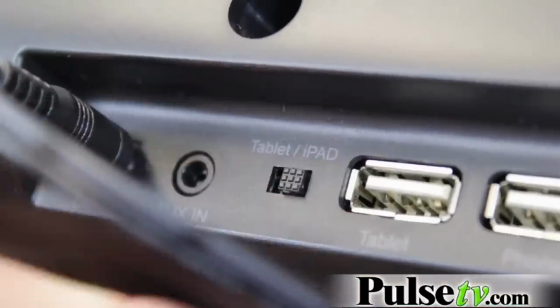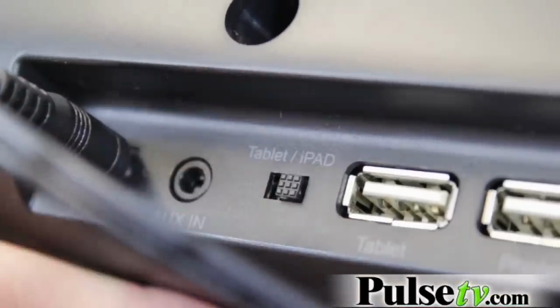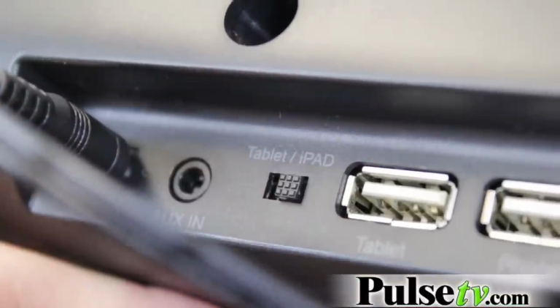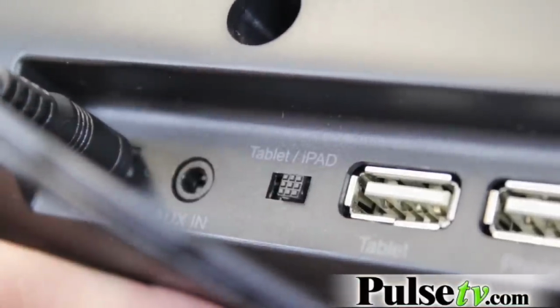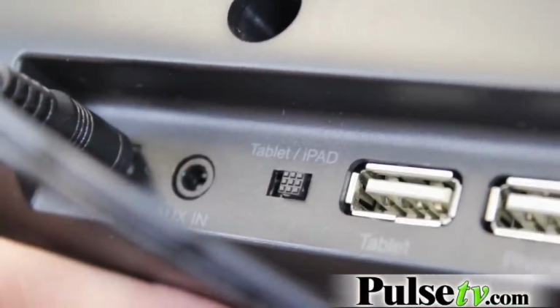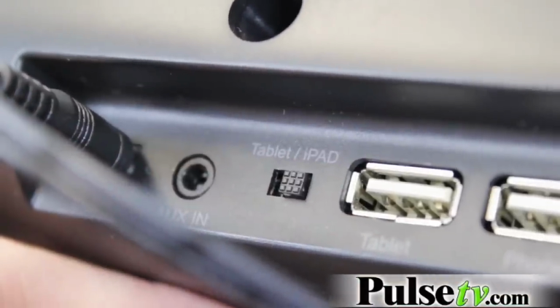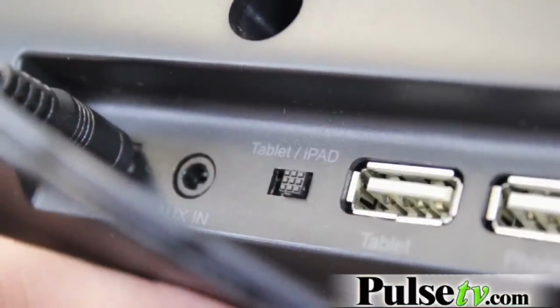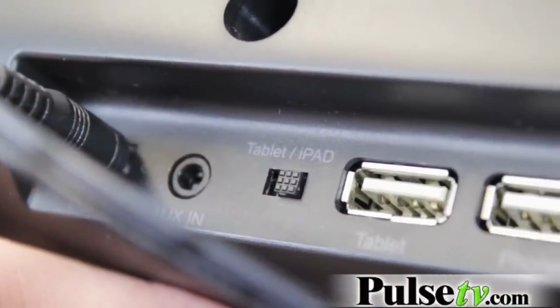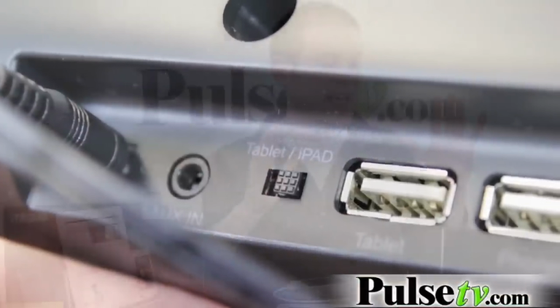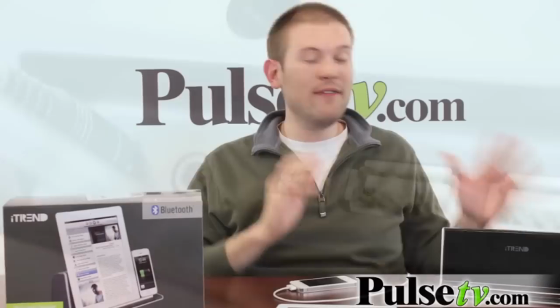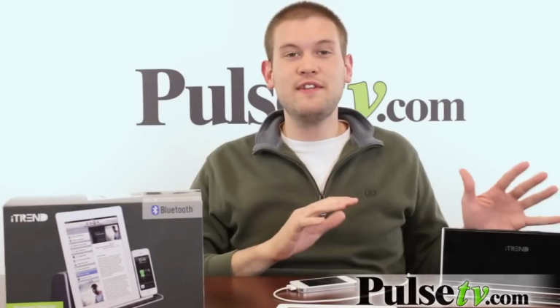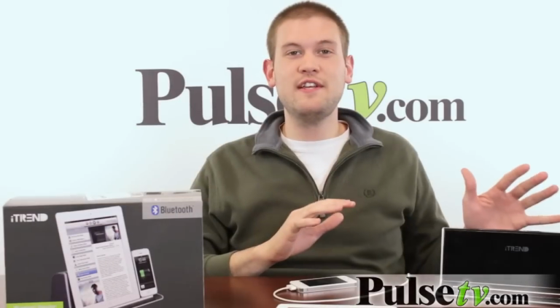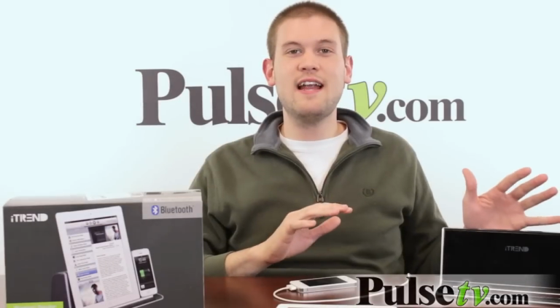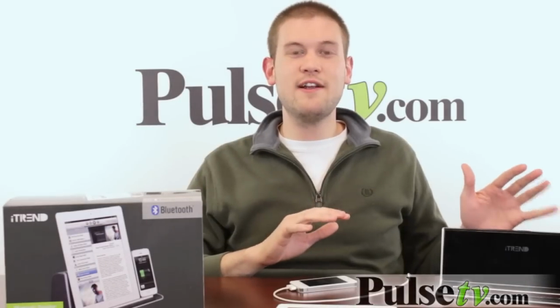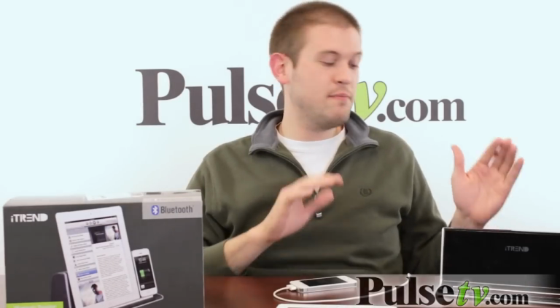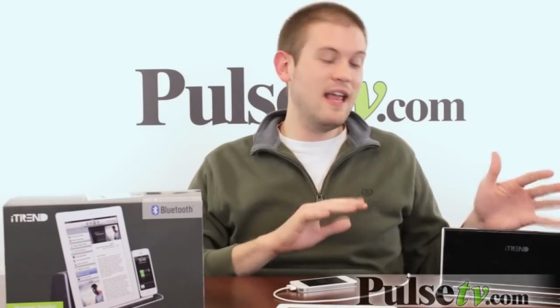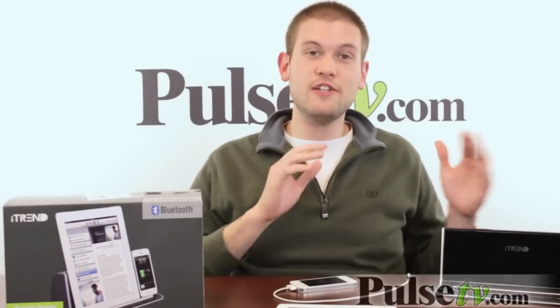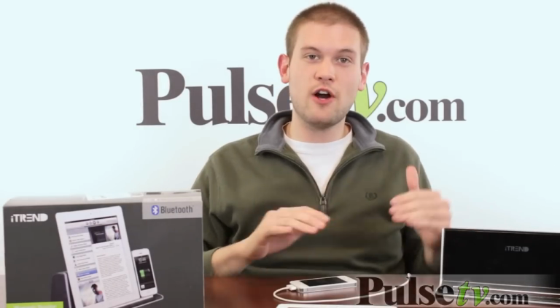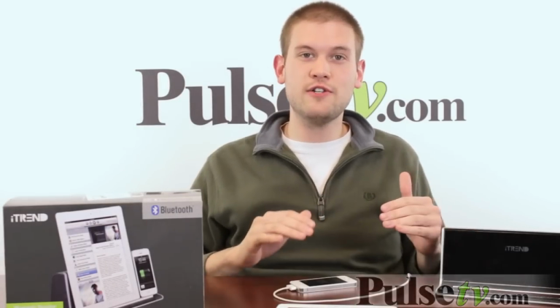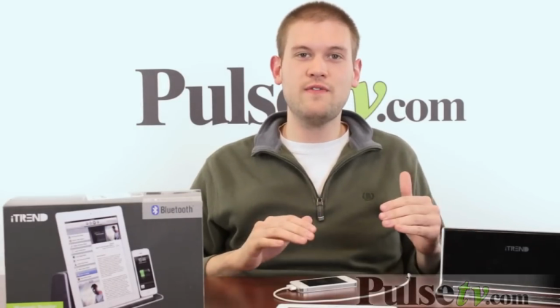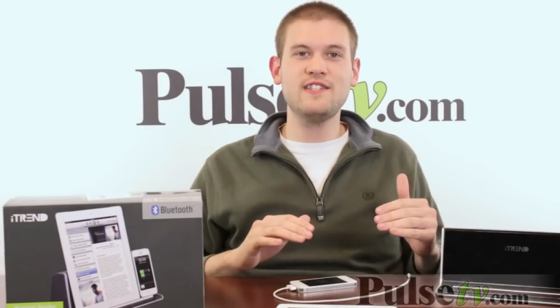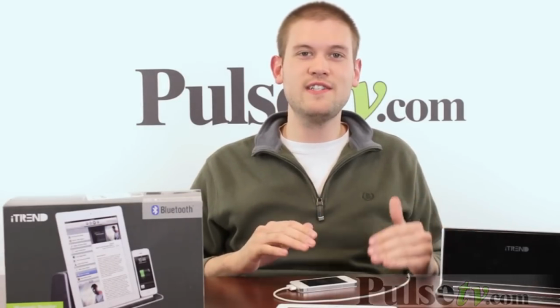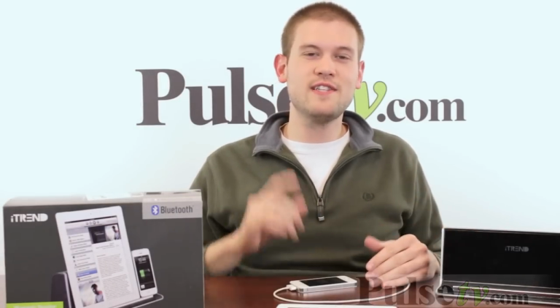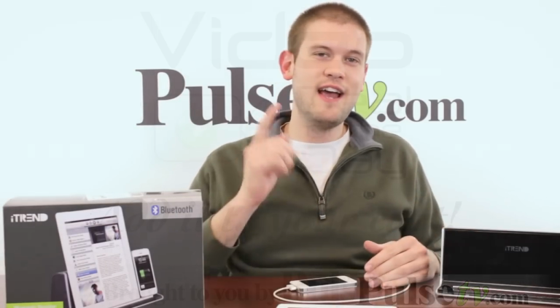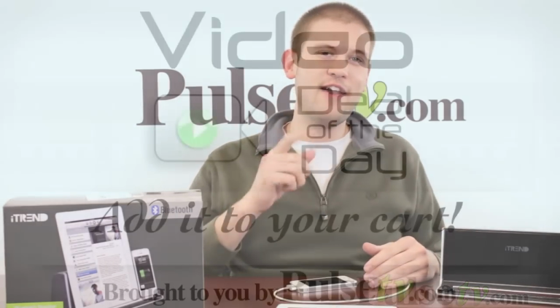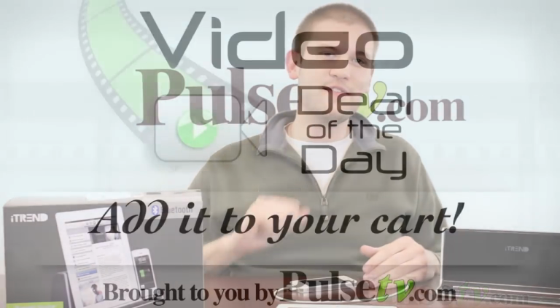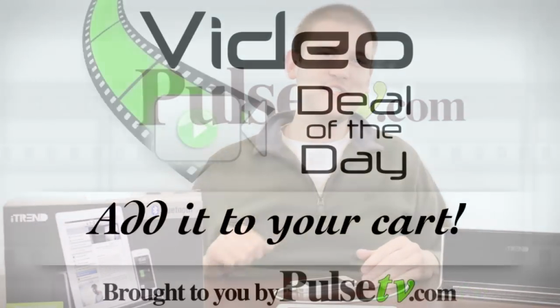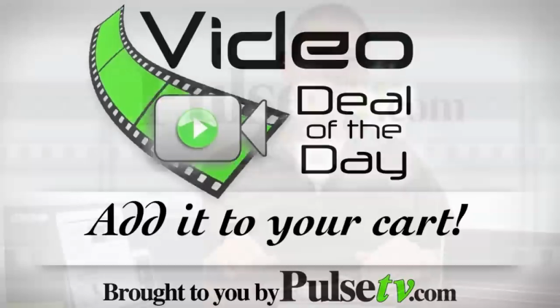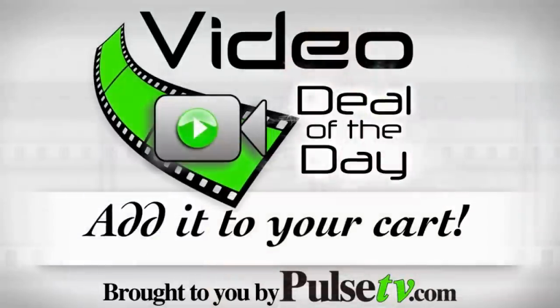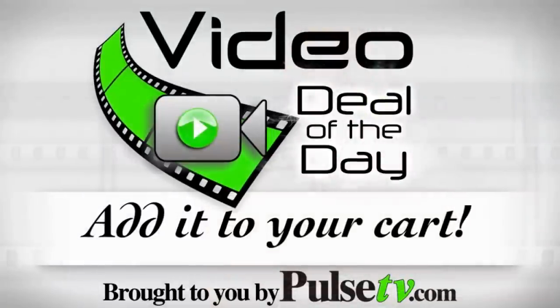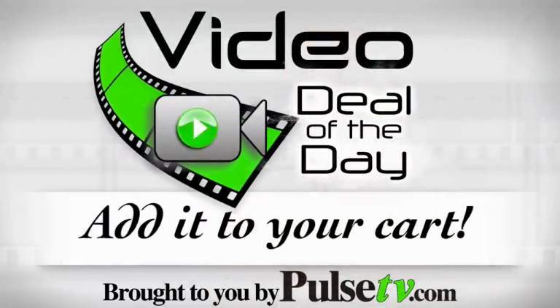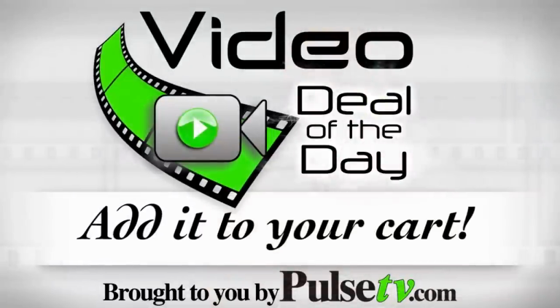So this is a great system. It's got everything you need to play and charge your devices. Head over to the site and pick yours up today.